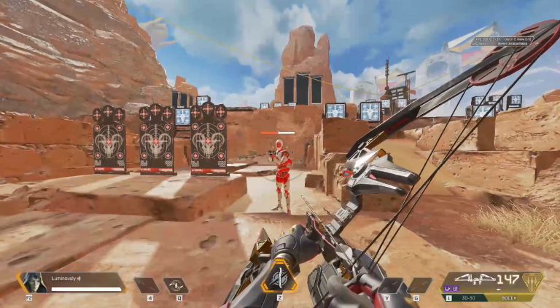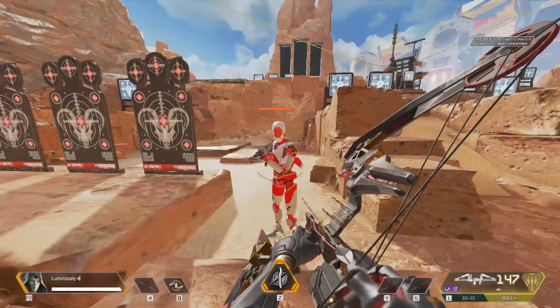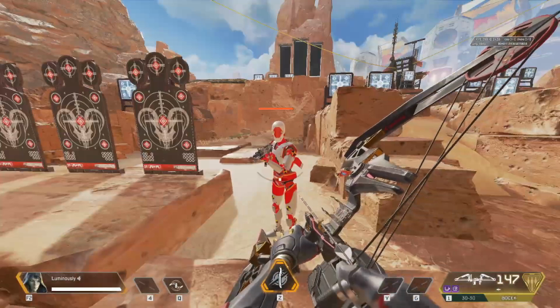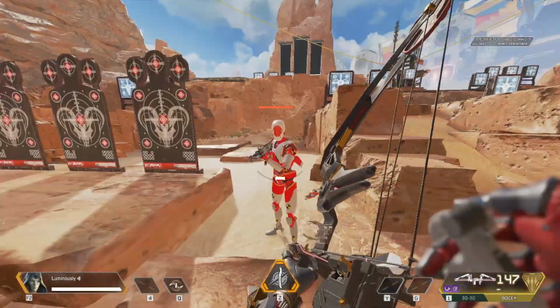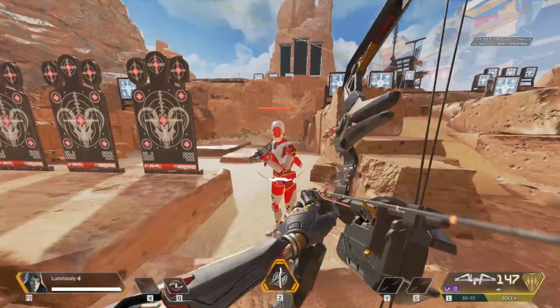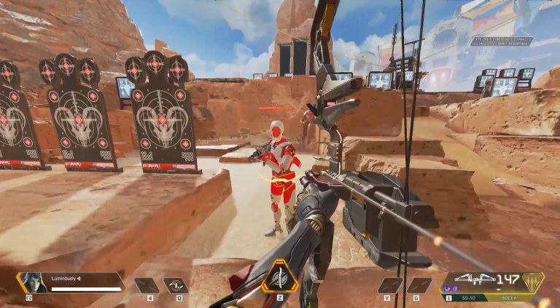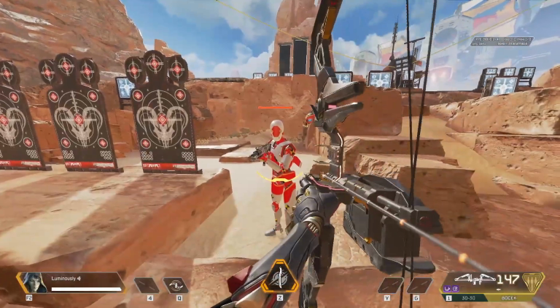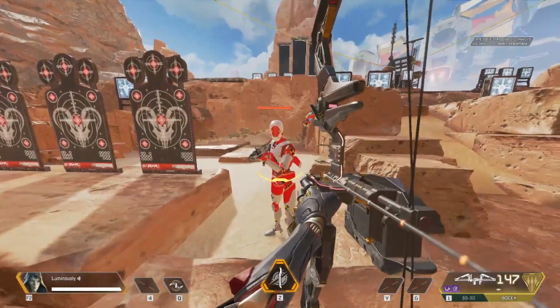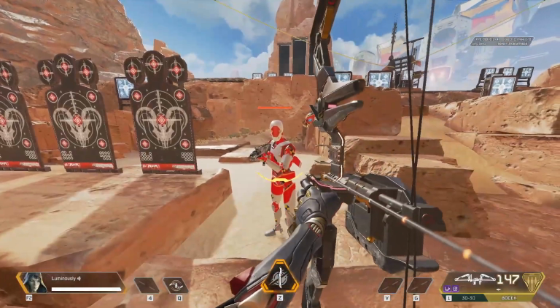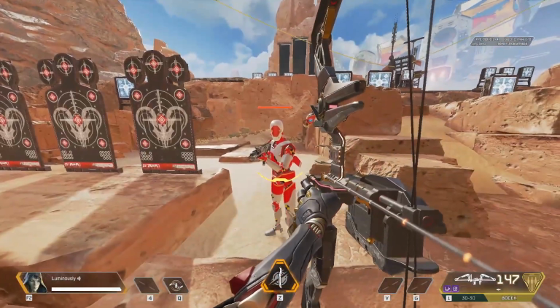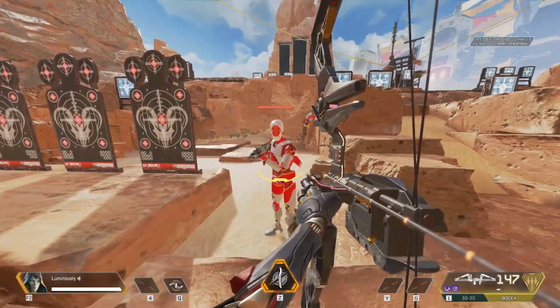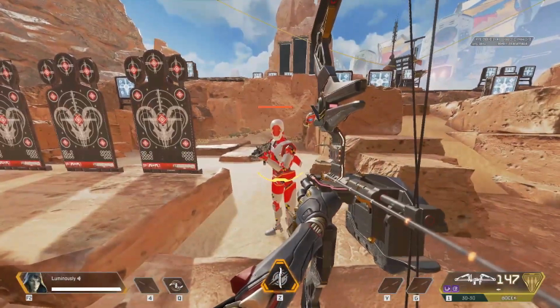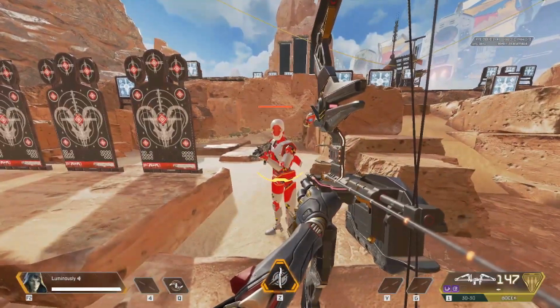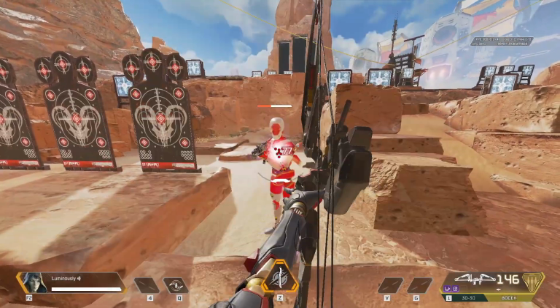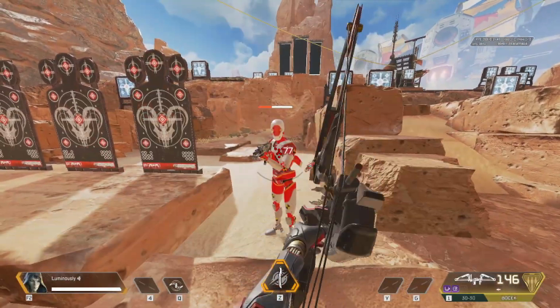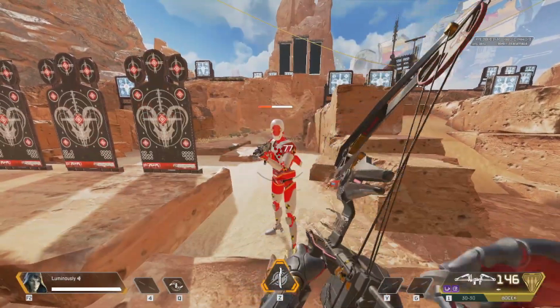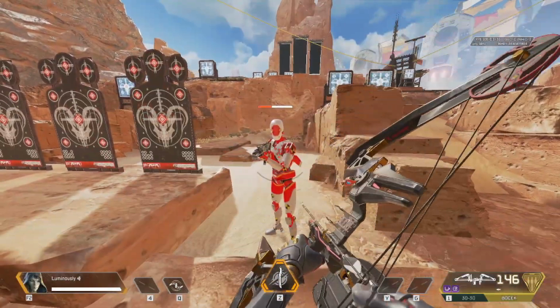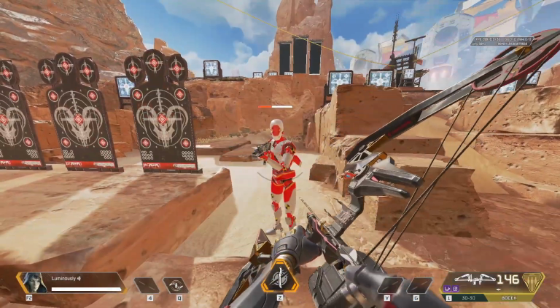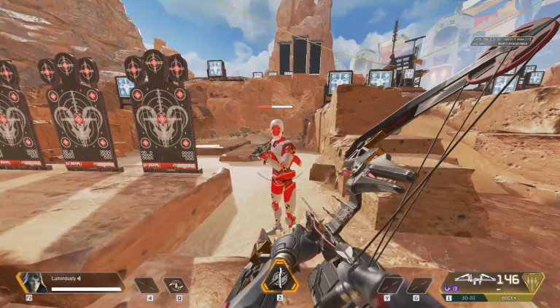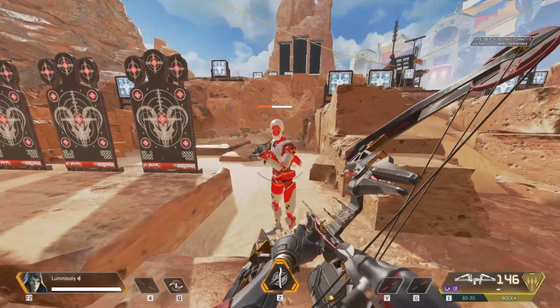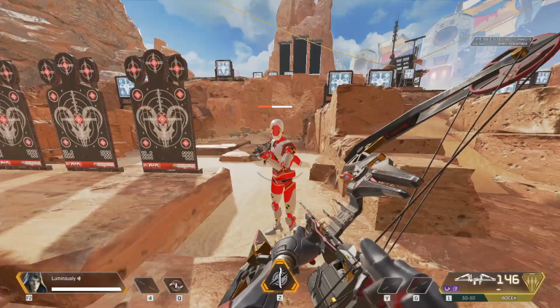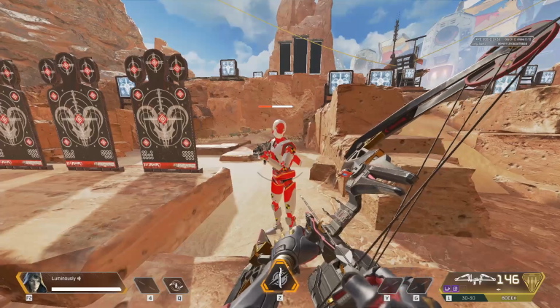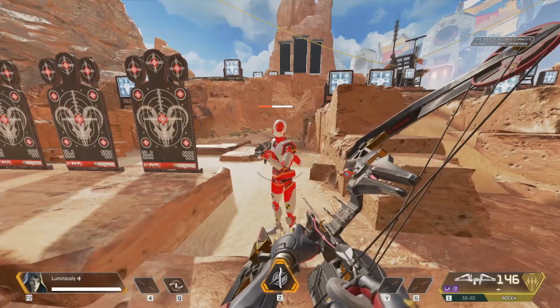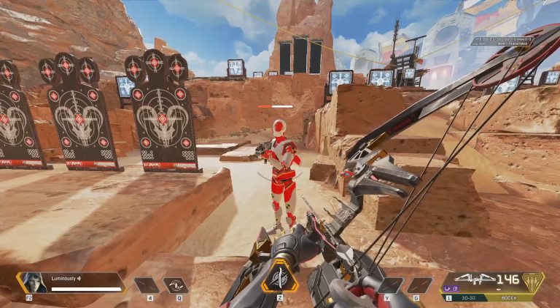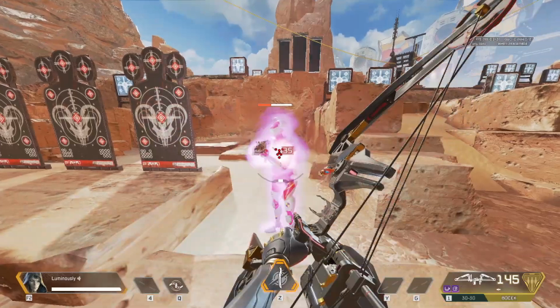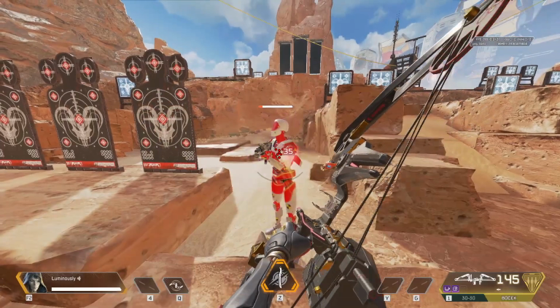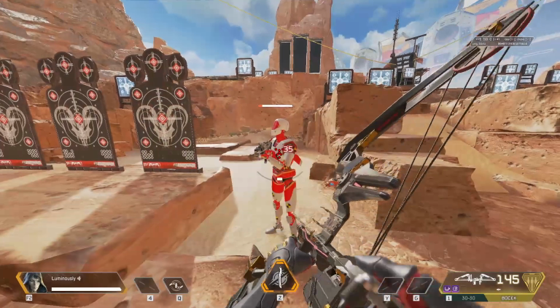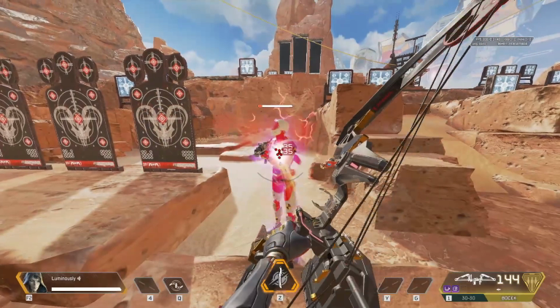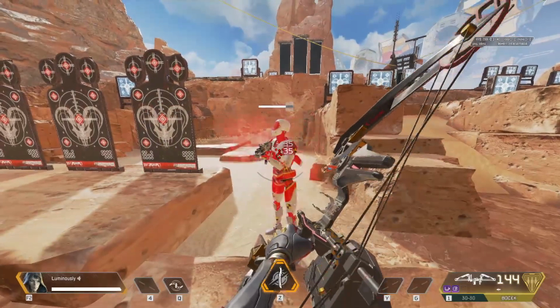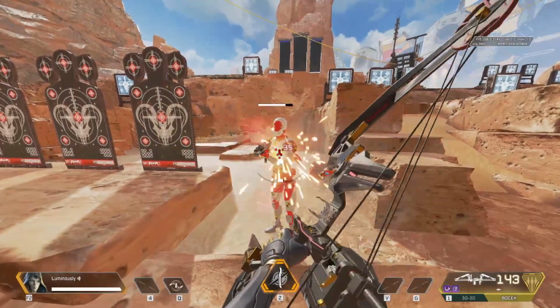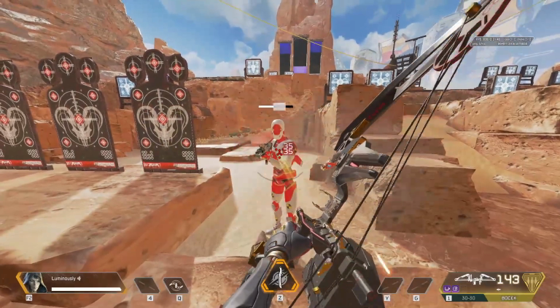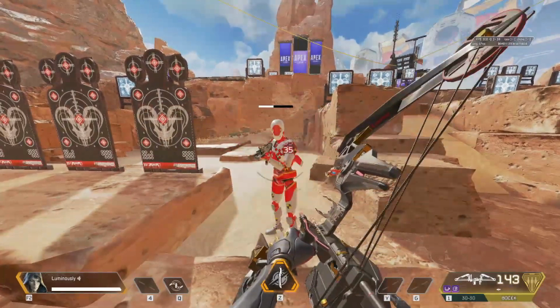When using Shattercaps, charging the bow up hits for 77 up close. And when you spam it, it hits for 35.